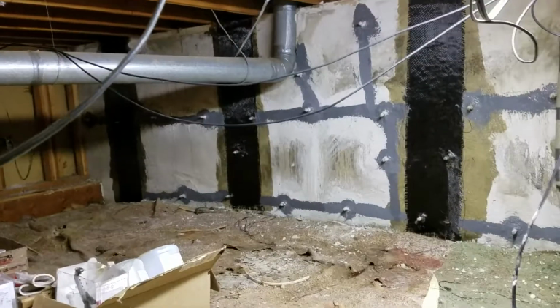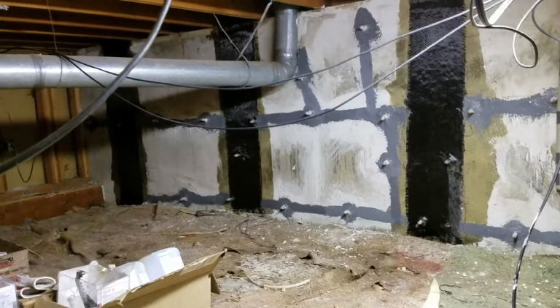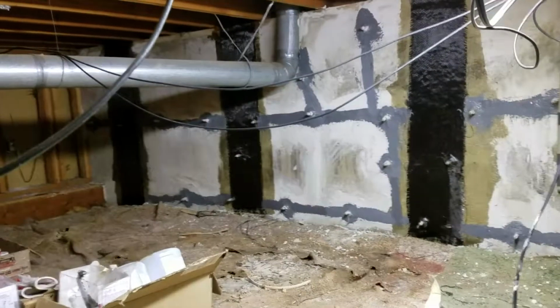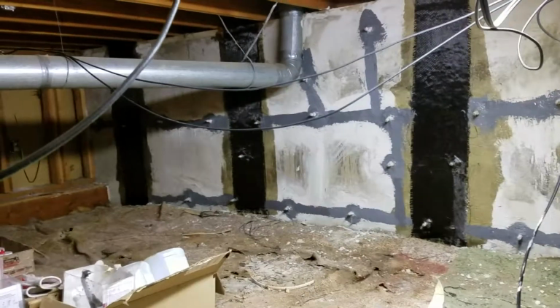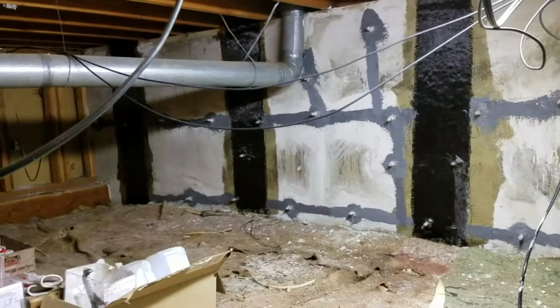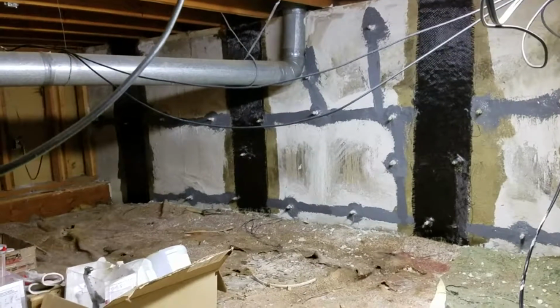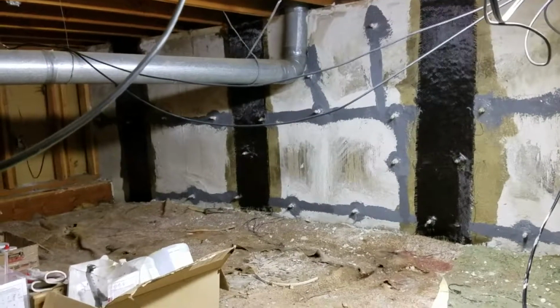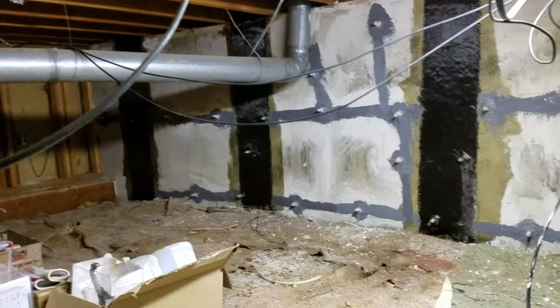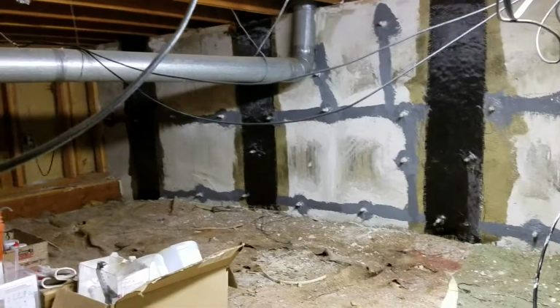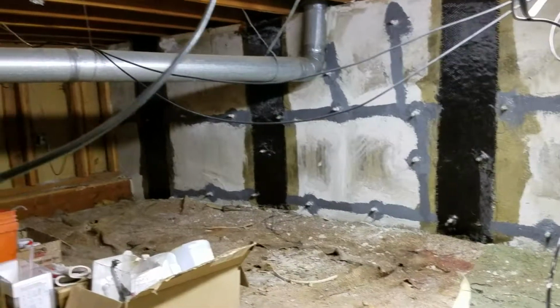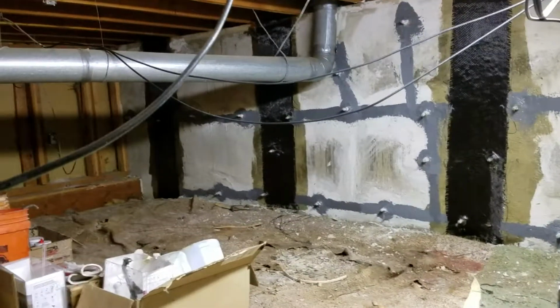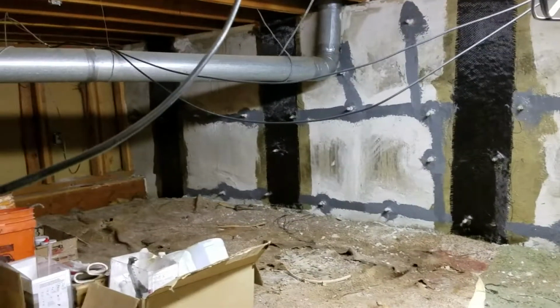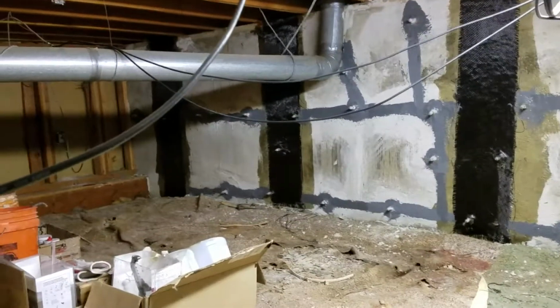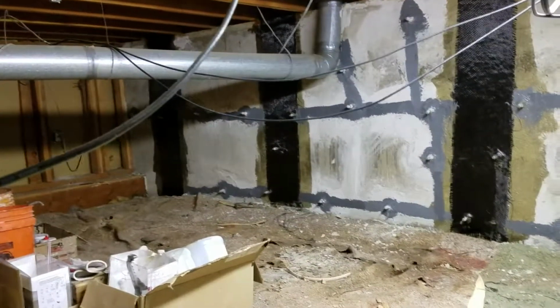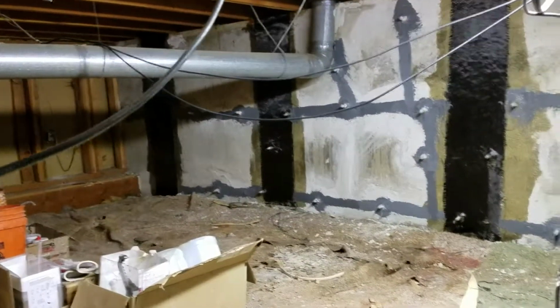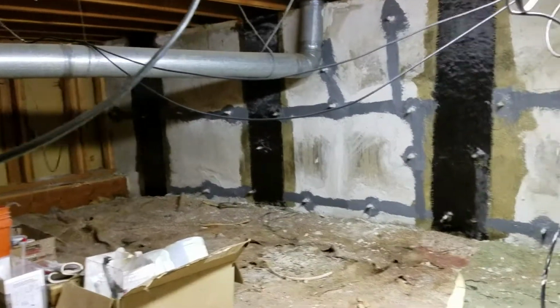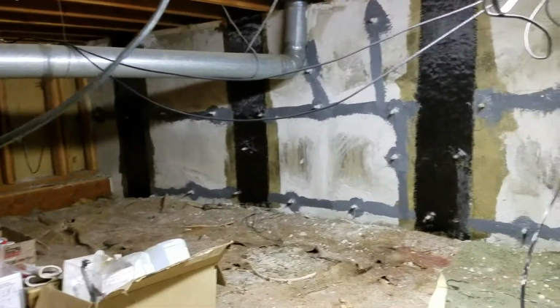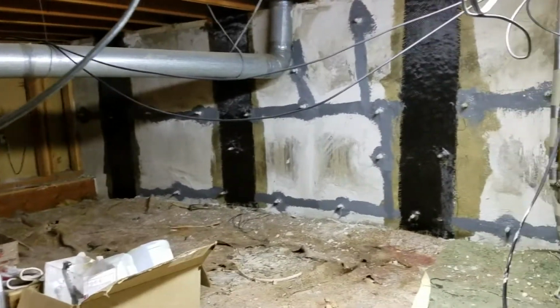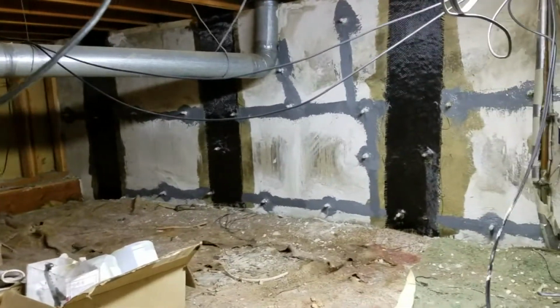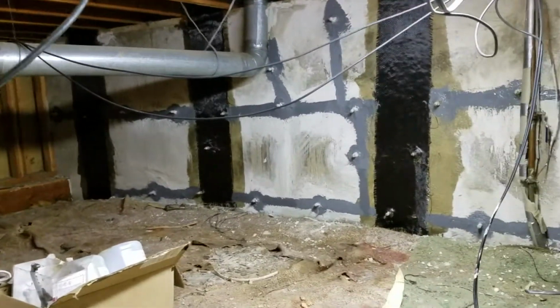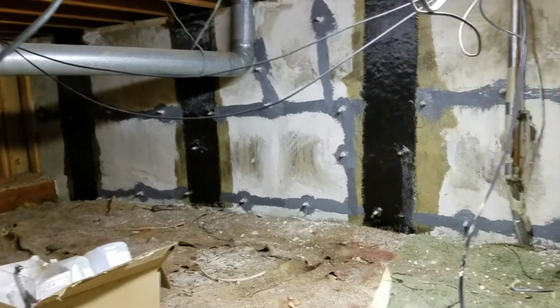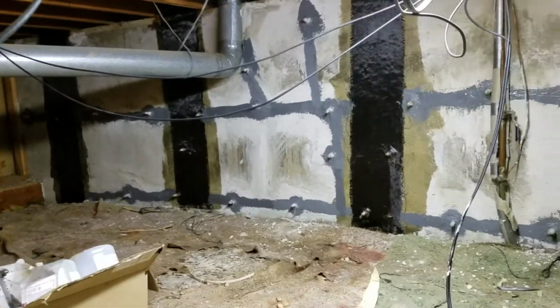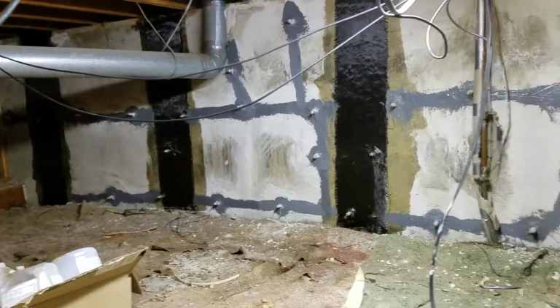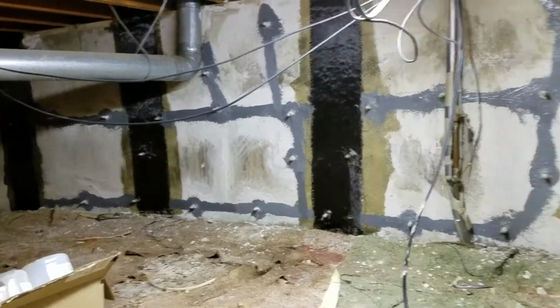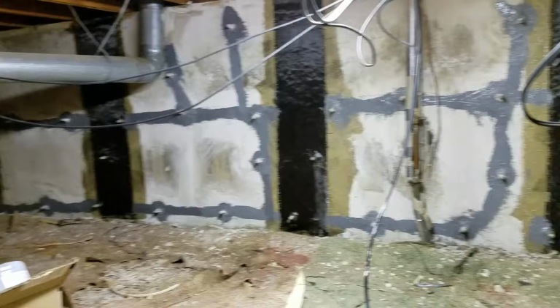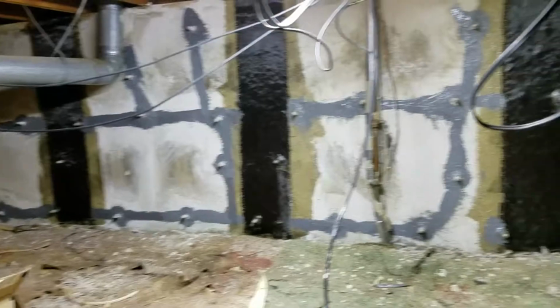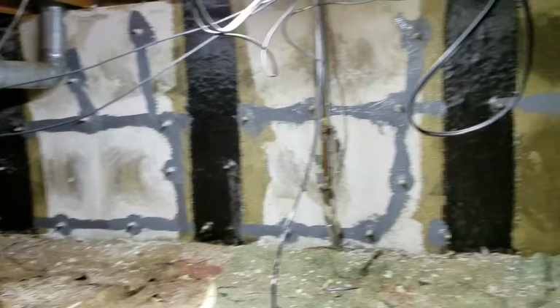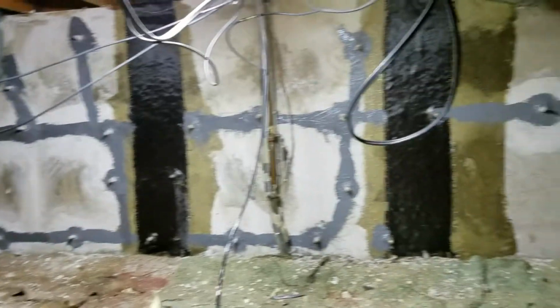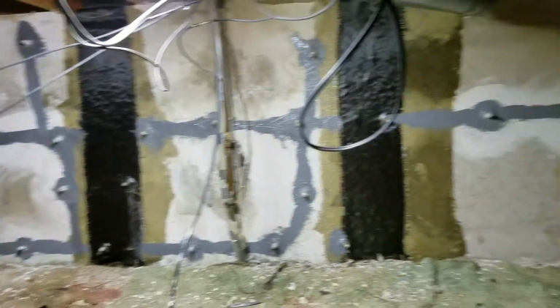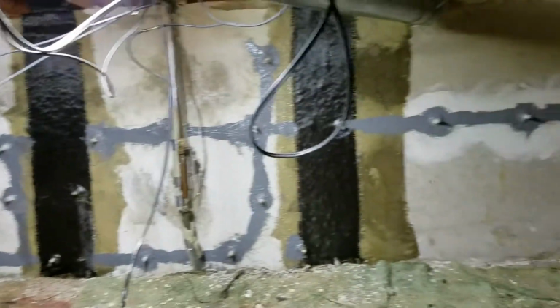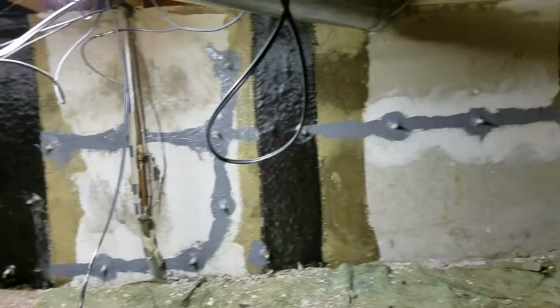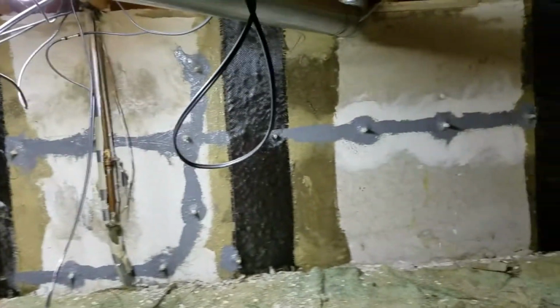Welcome to MB Vista's Foundation Repair. We're on another cross-base foundation repair job here in Lakewood, Colorado.